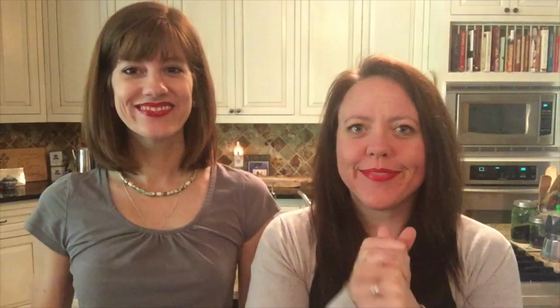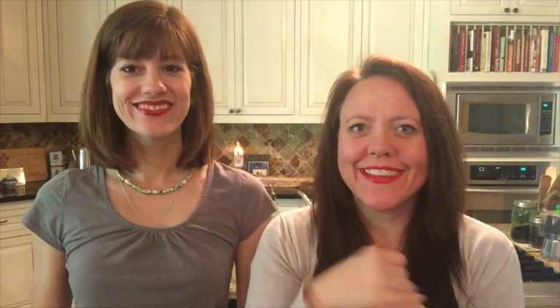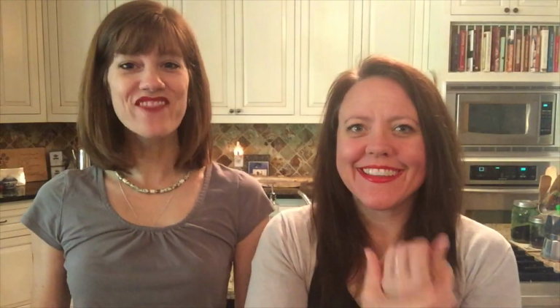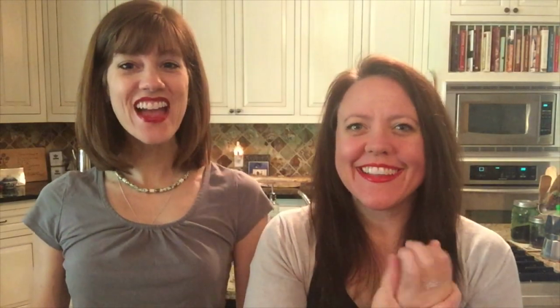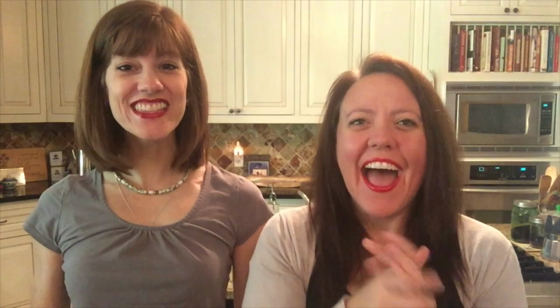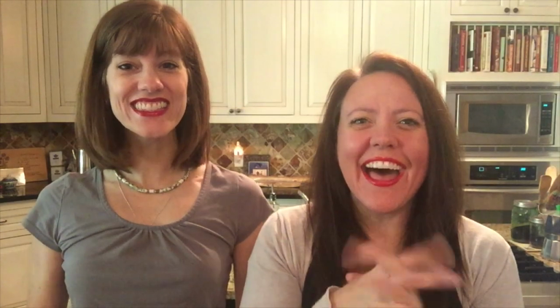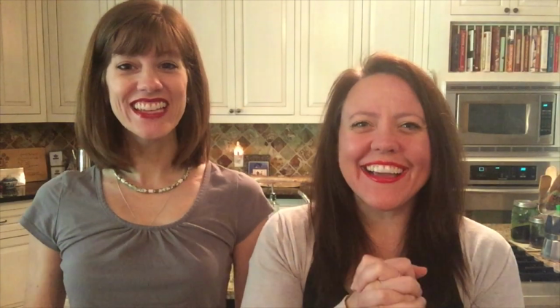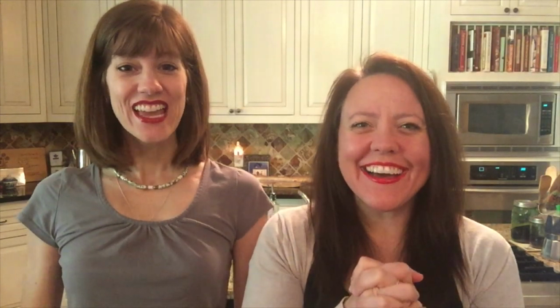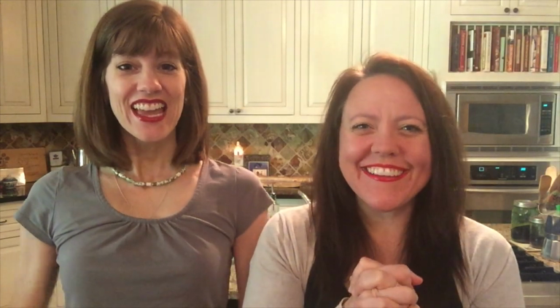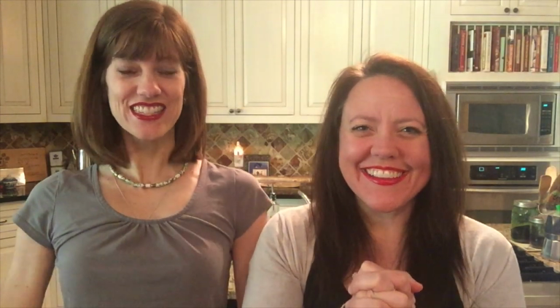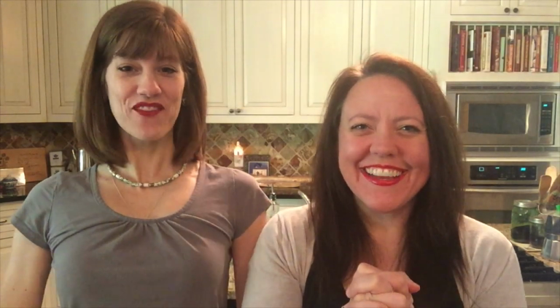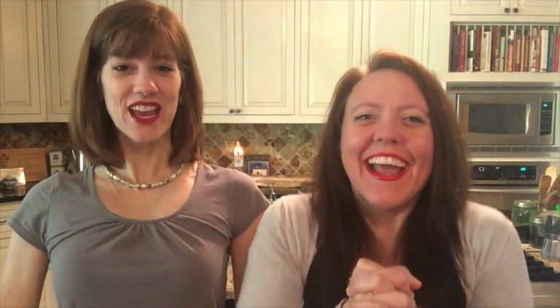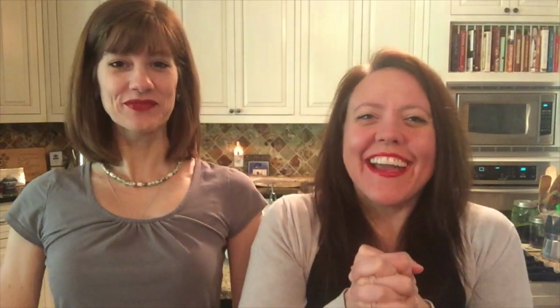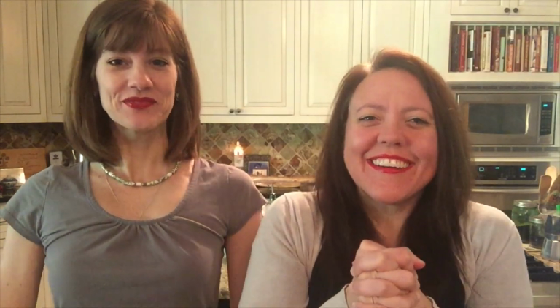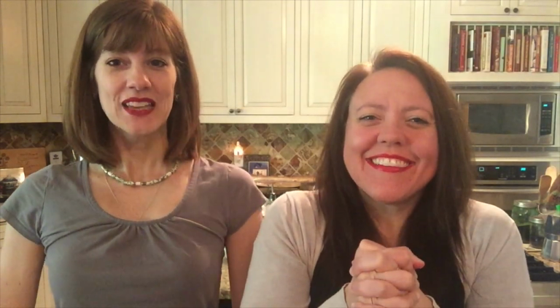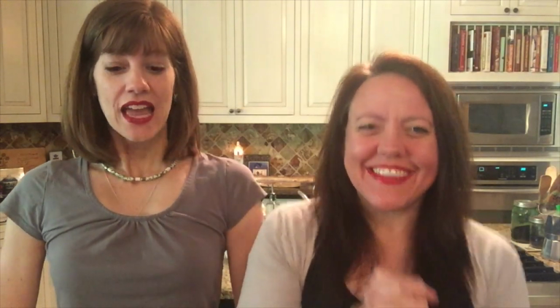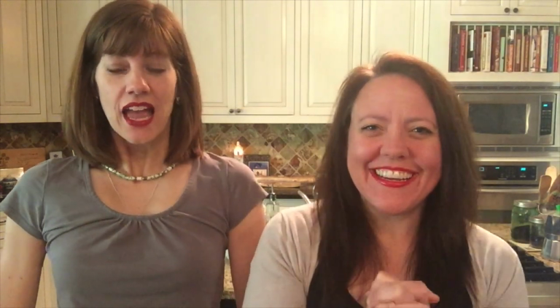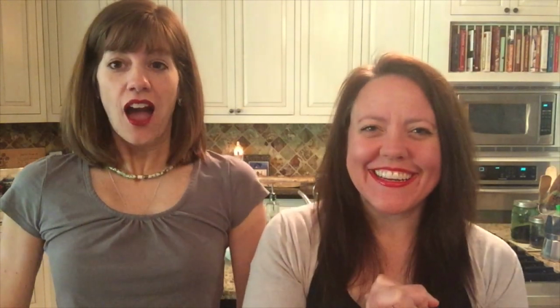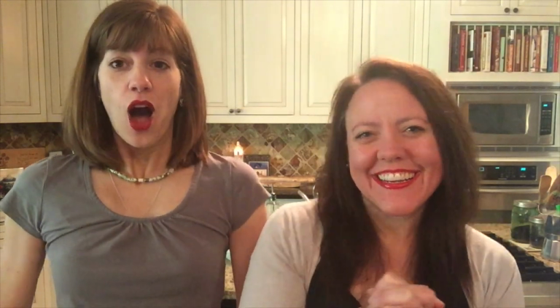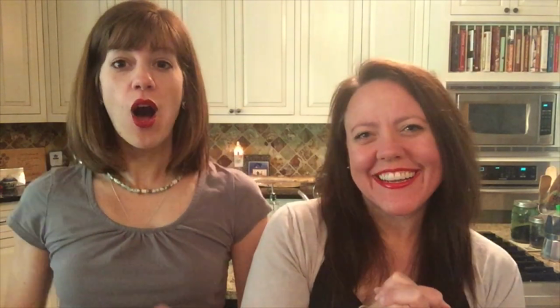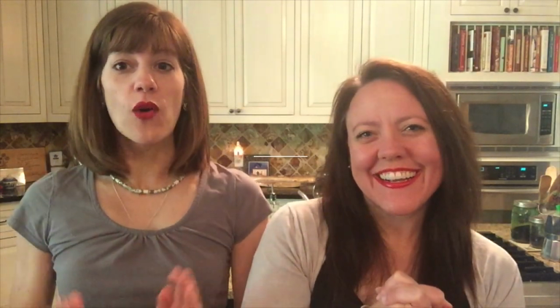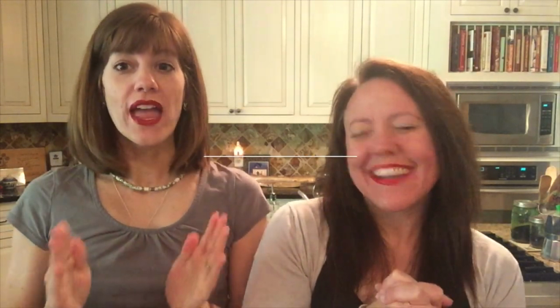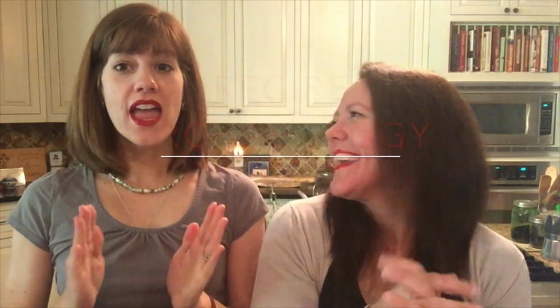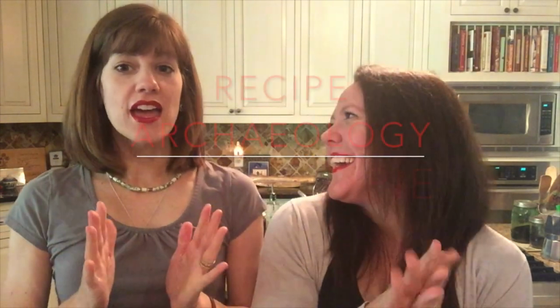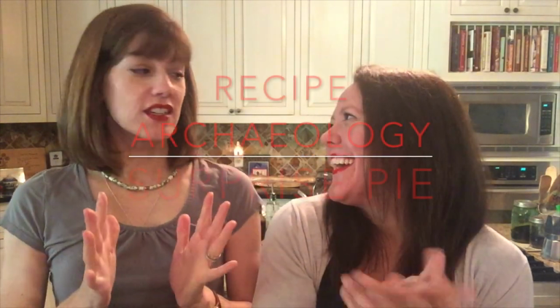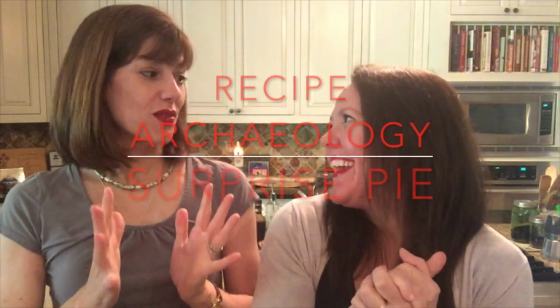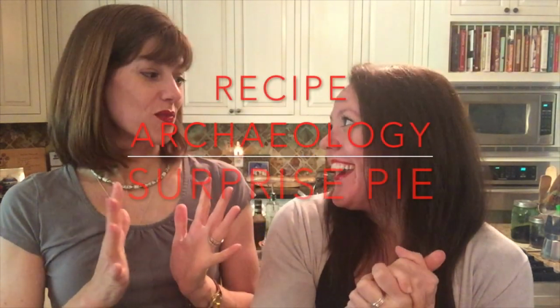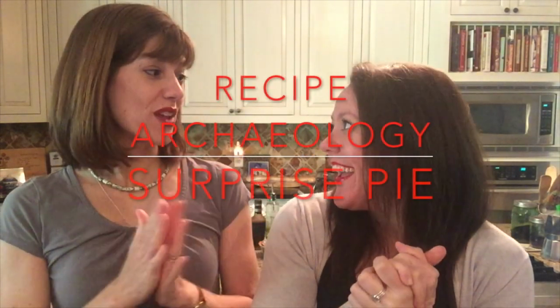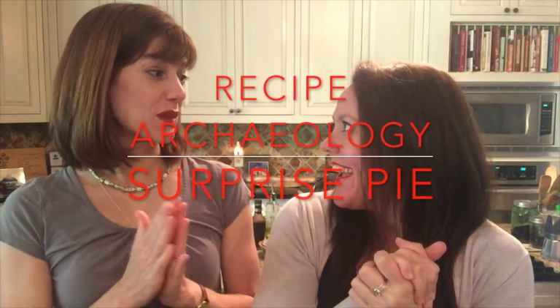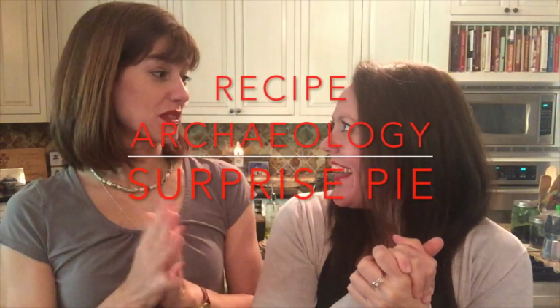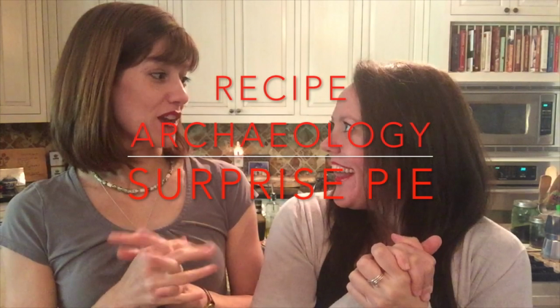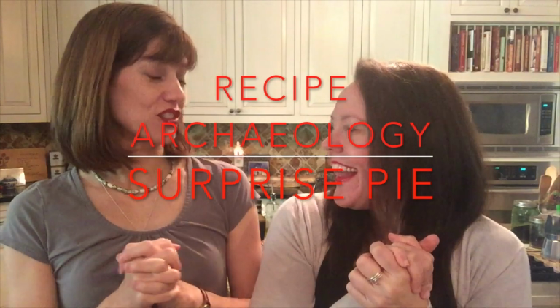Hey friends! Hi guys! It's Stephanie! And Christine! And we have something special.